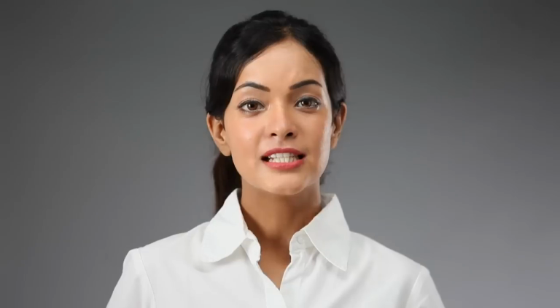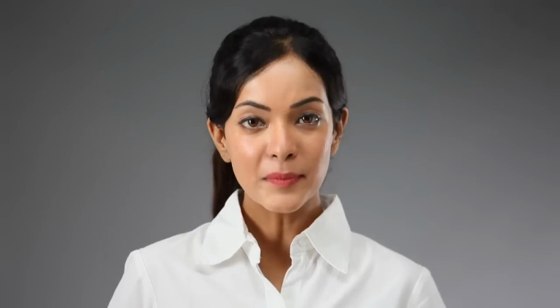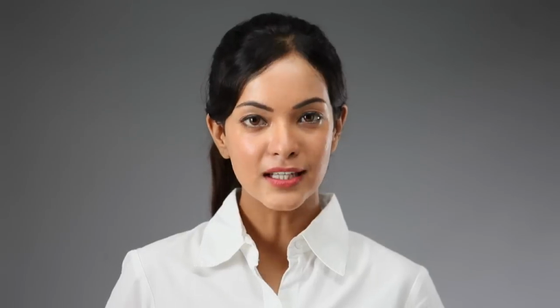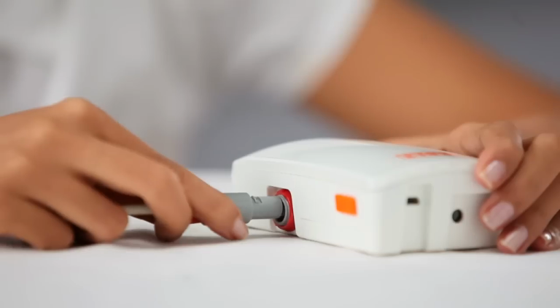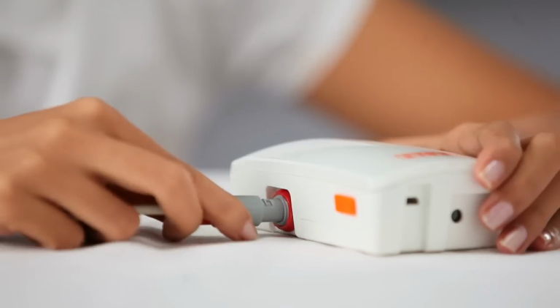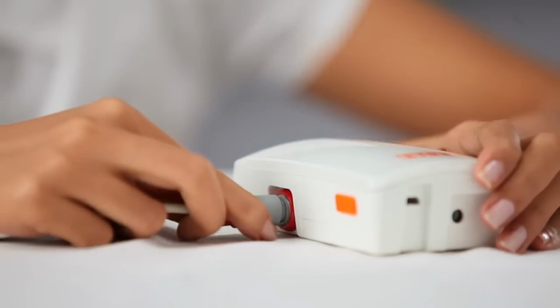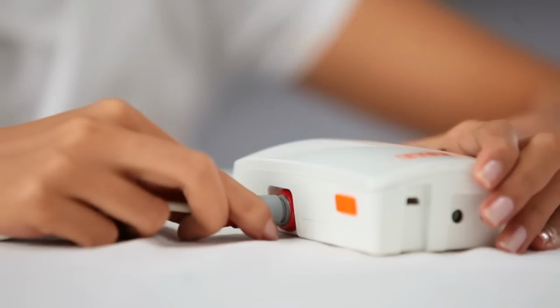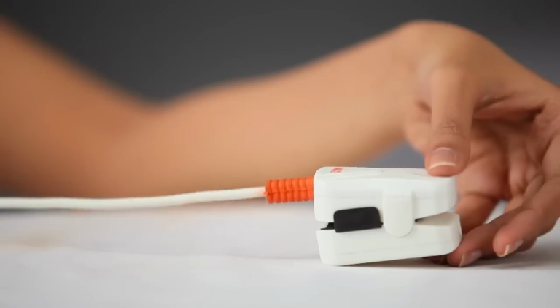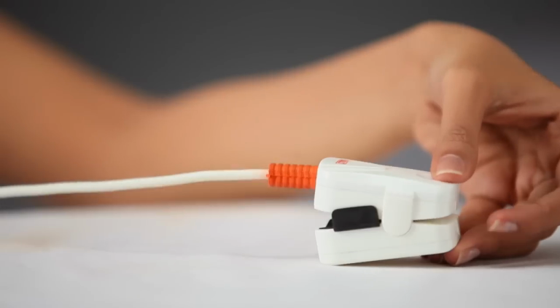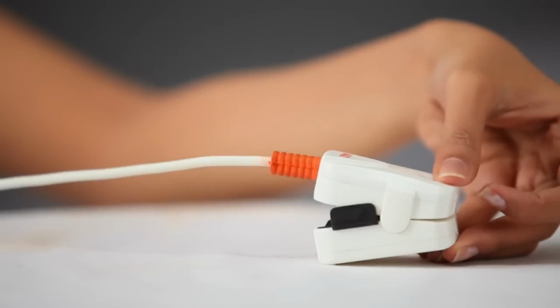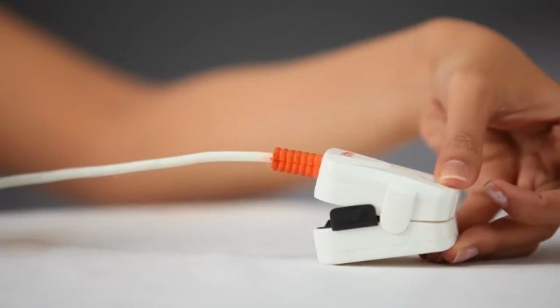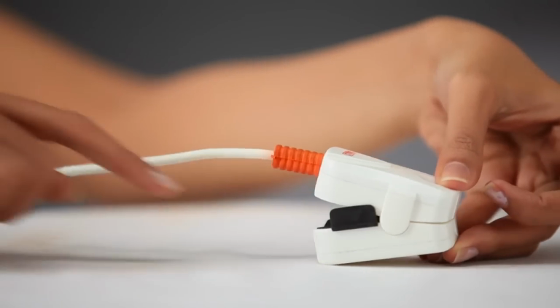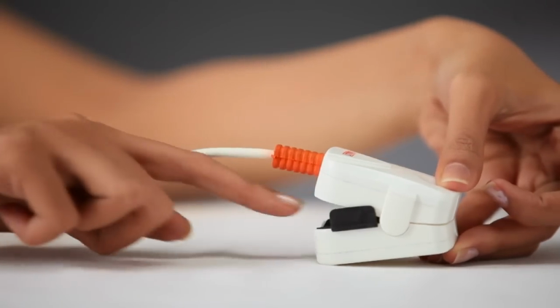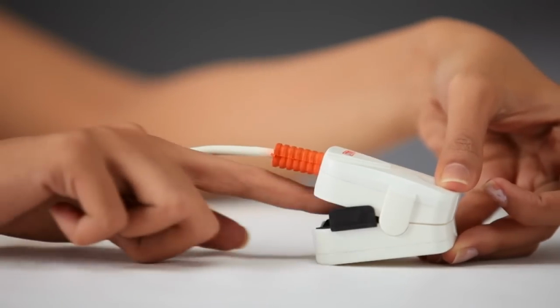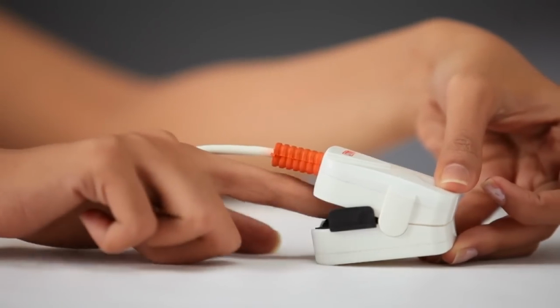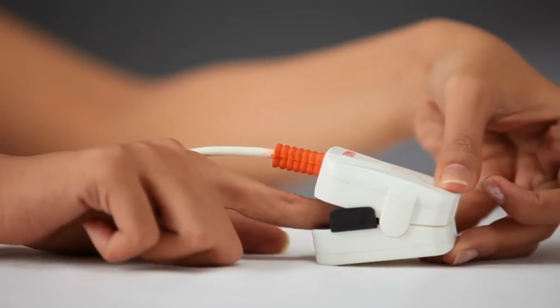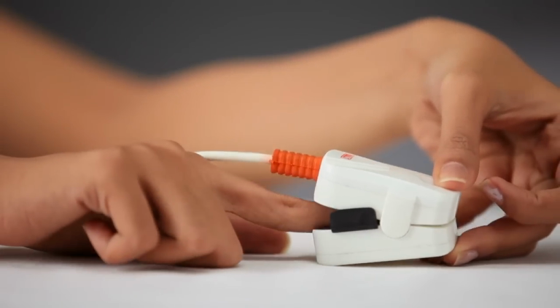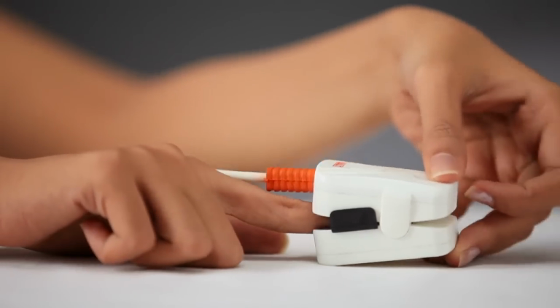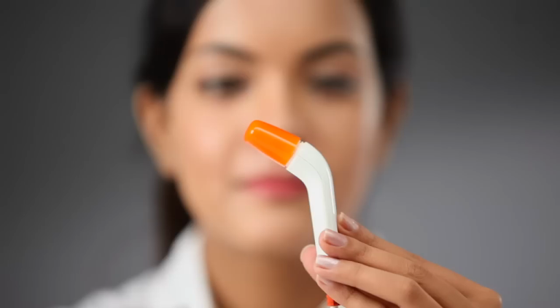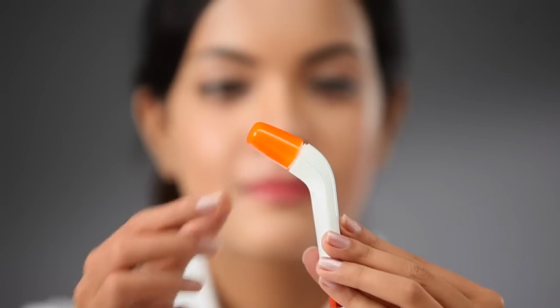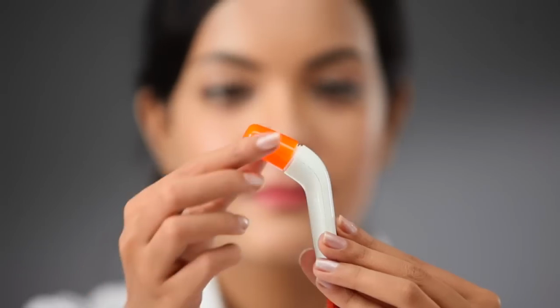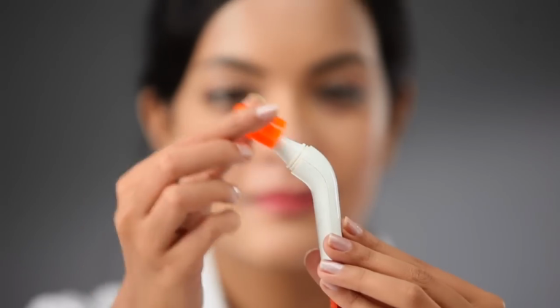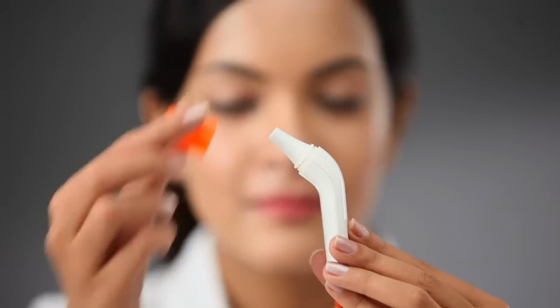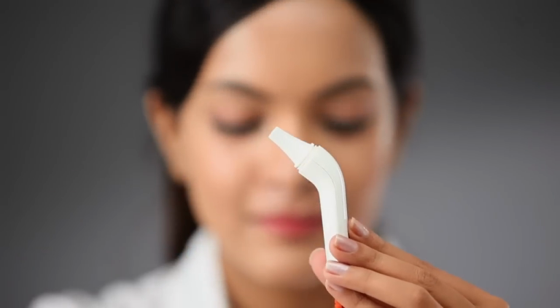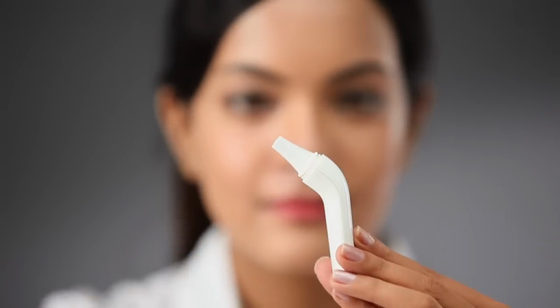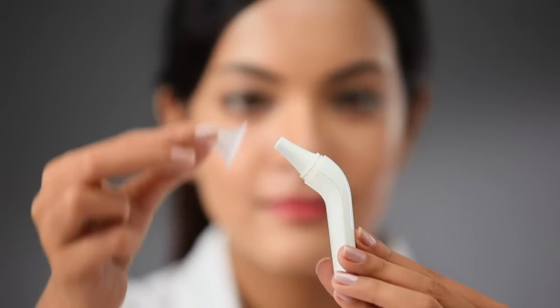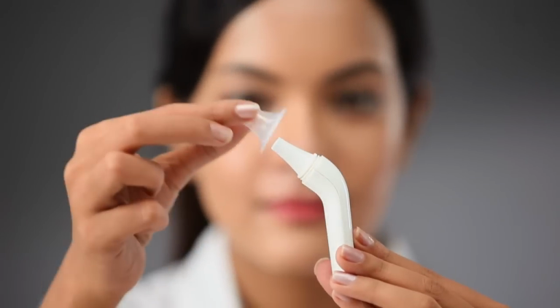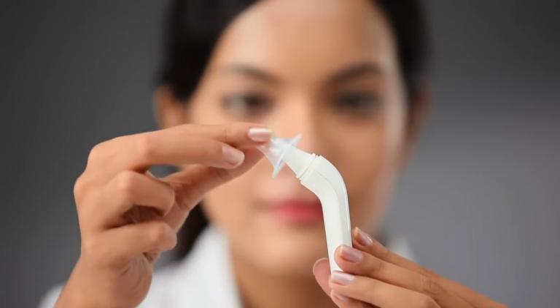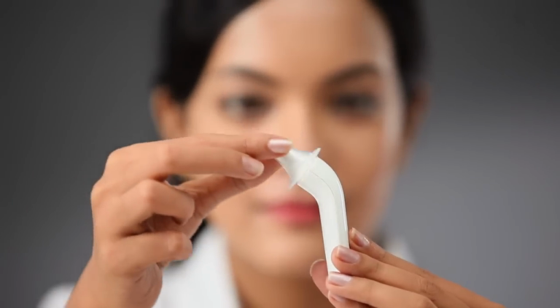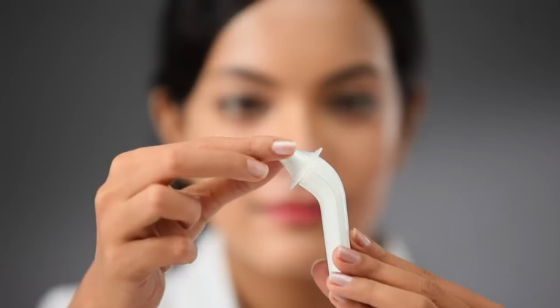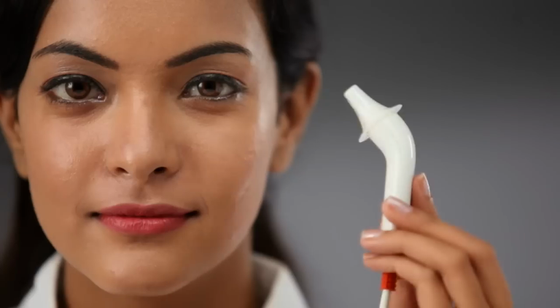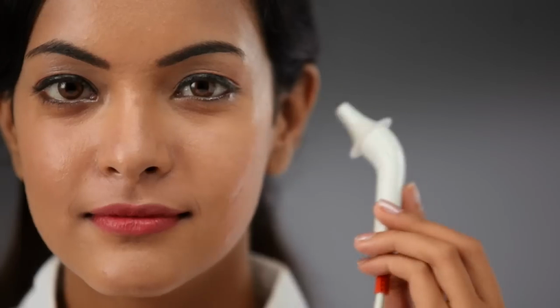Similarly, you can use Bolt to measure blood oxygen, body temperature, and blood pressure and glucose levels.